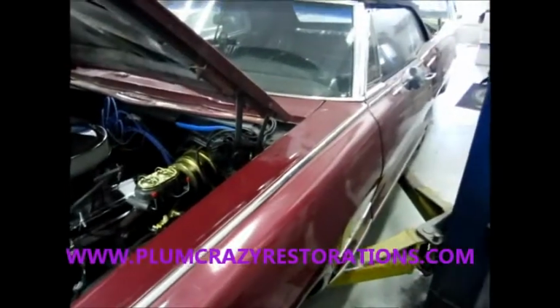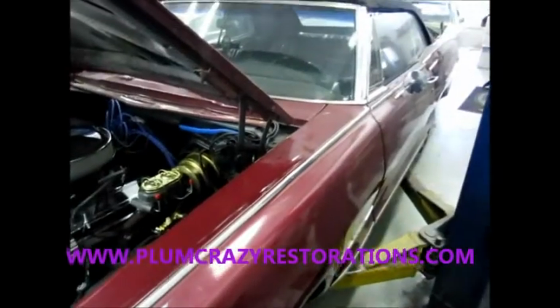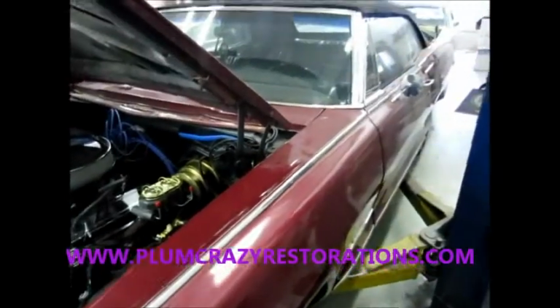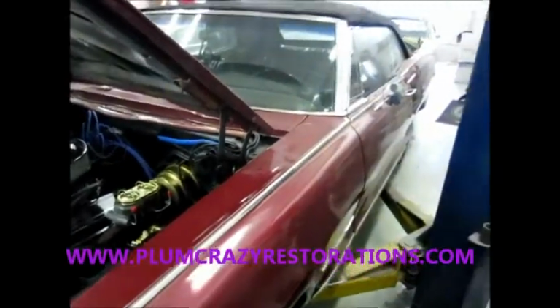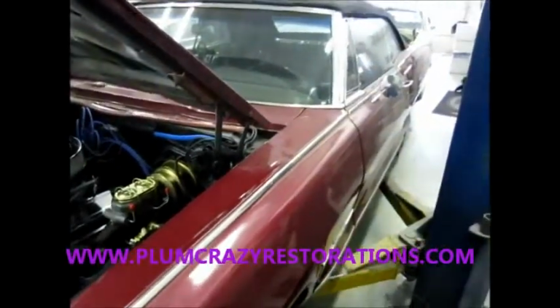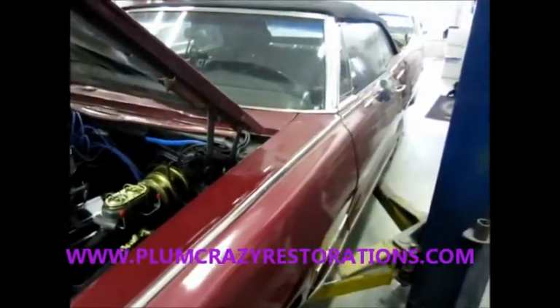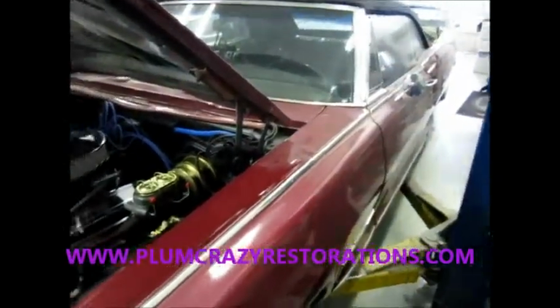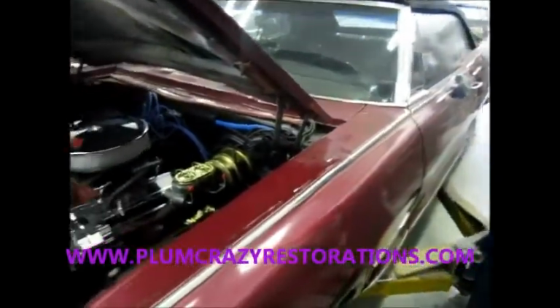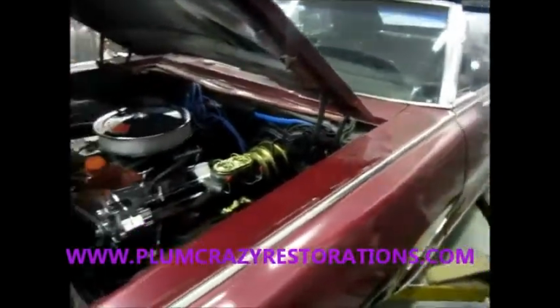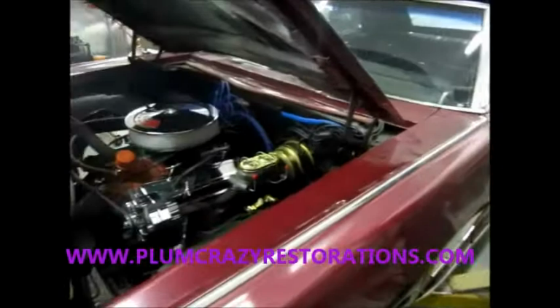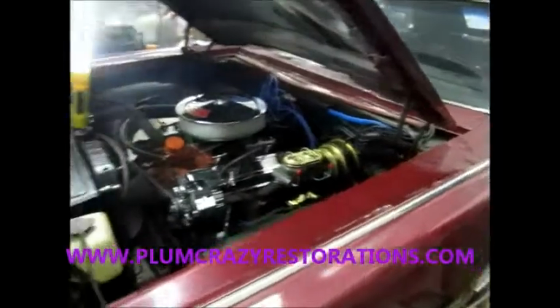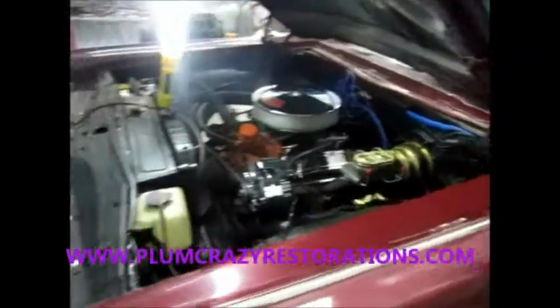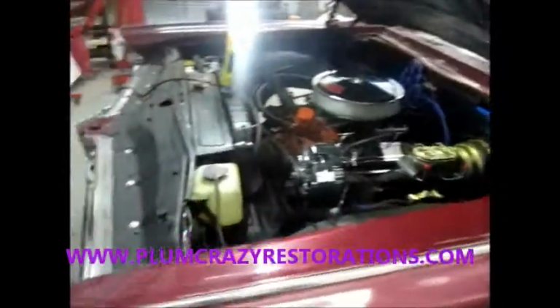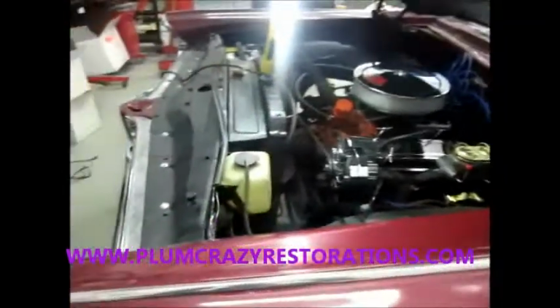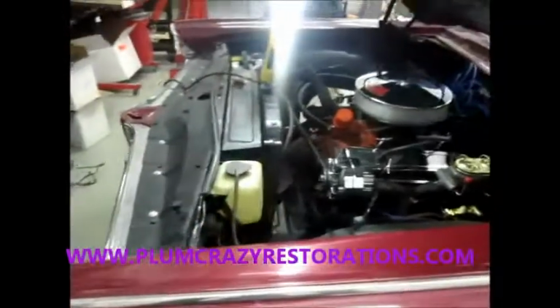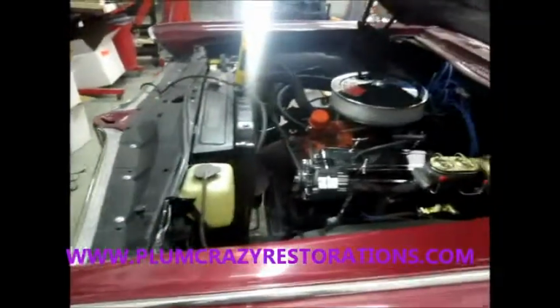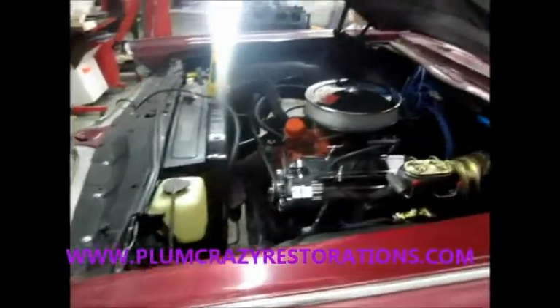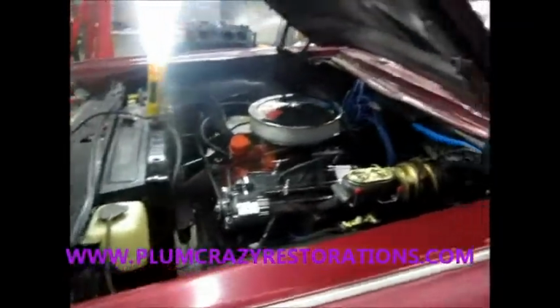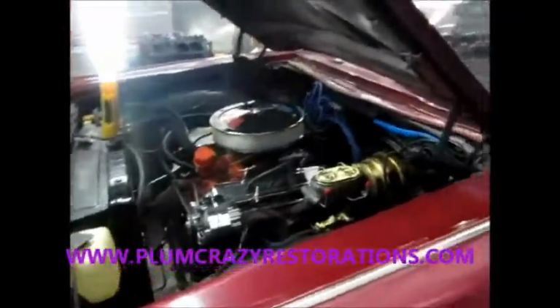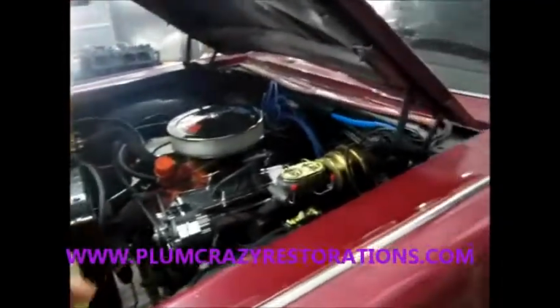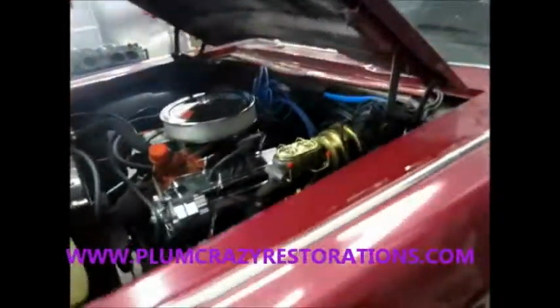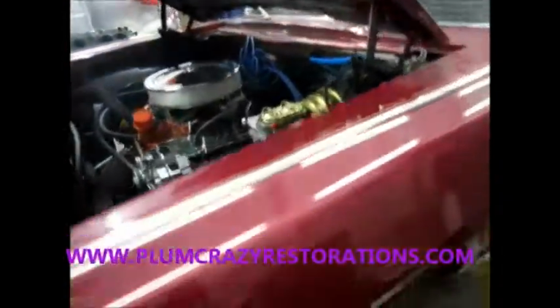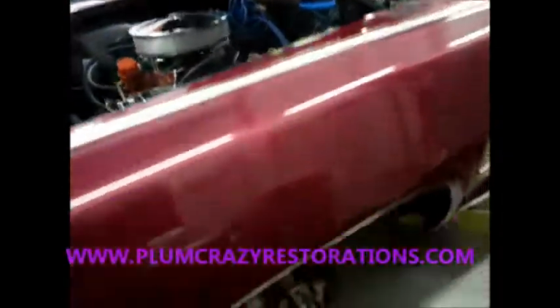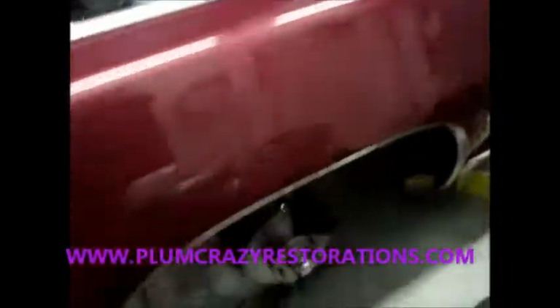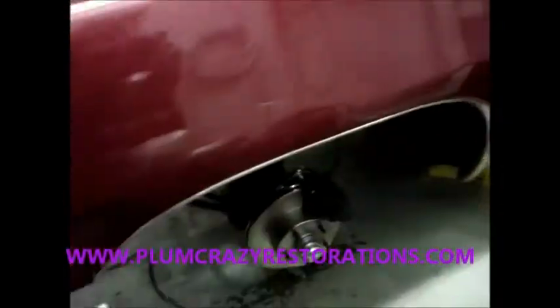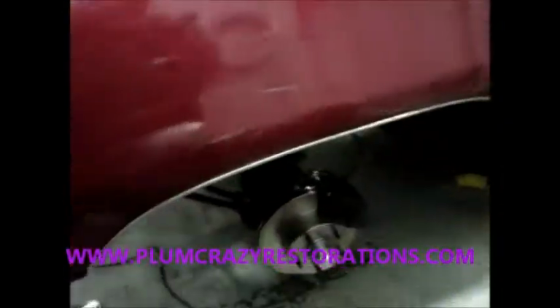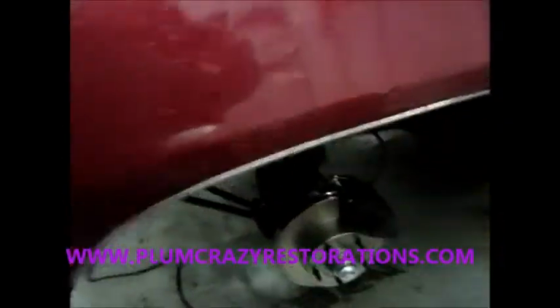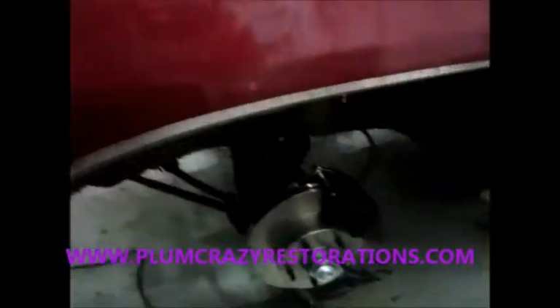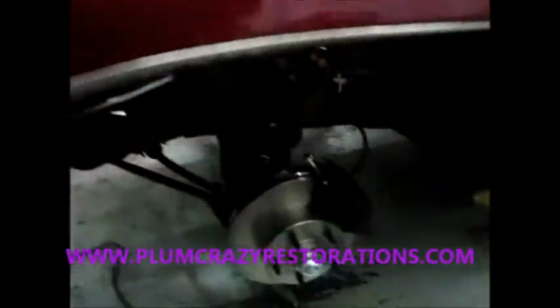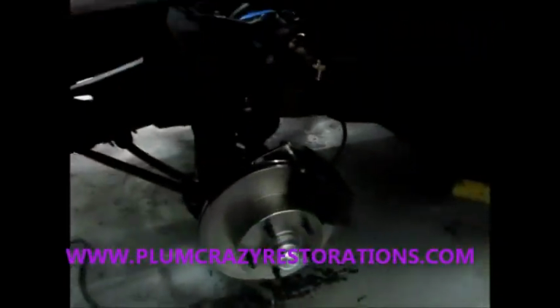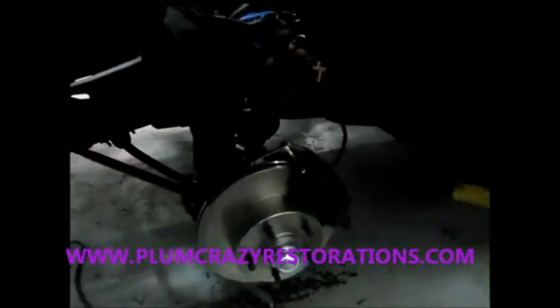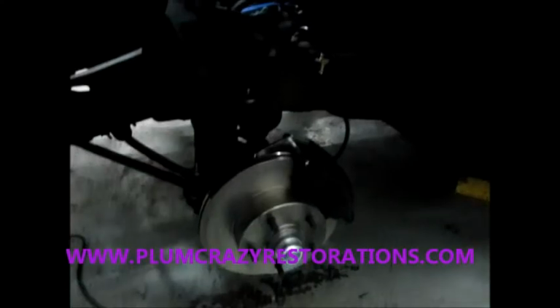Hey Joe, Plum Crazy Restorations. We're looking at the 1965 Pontiac Crescent. As you can see, we're doing a front disc brake conversion on the car.